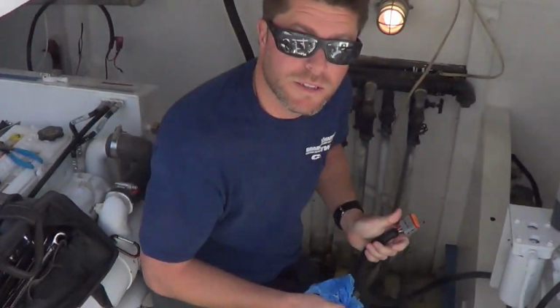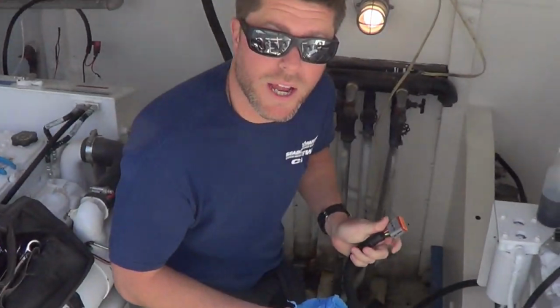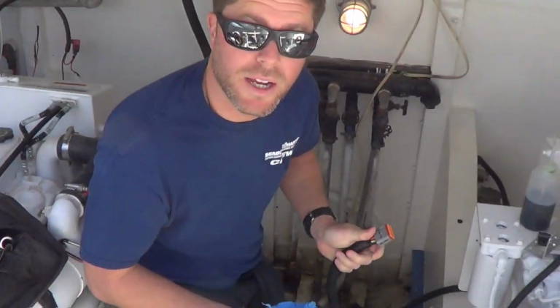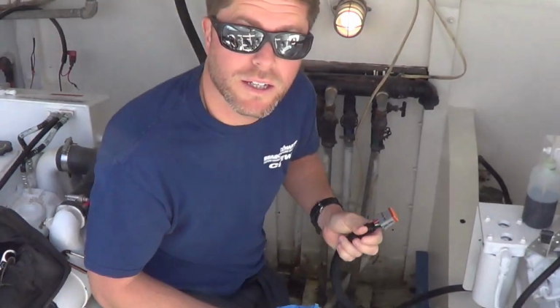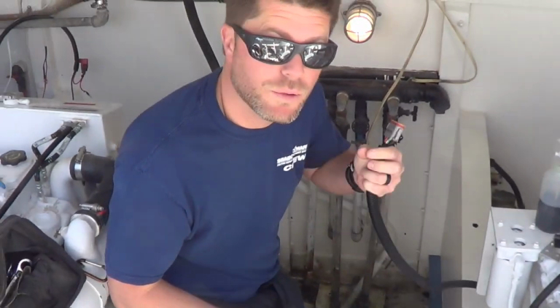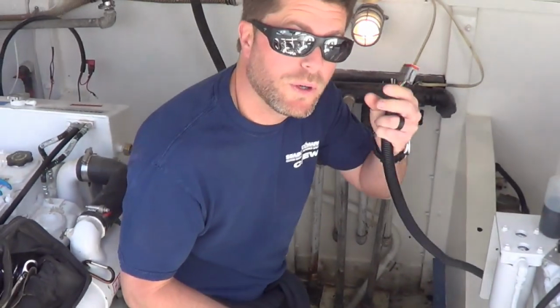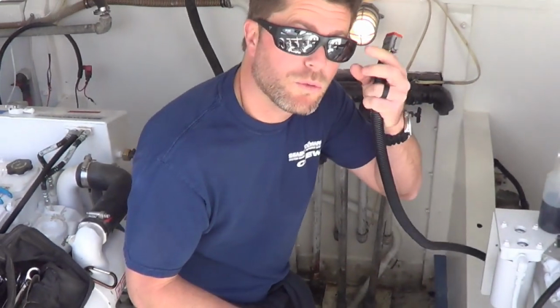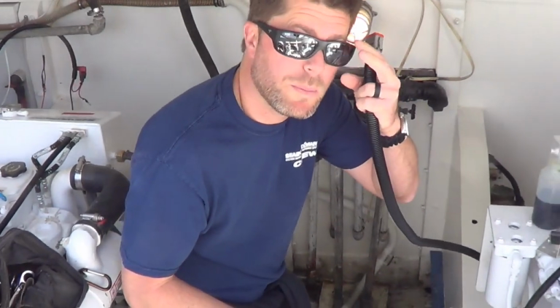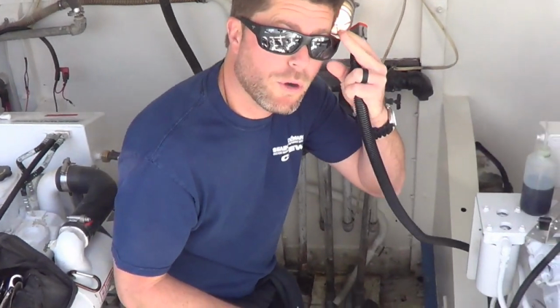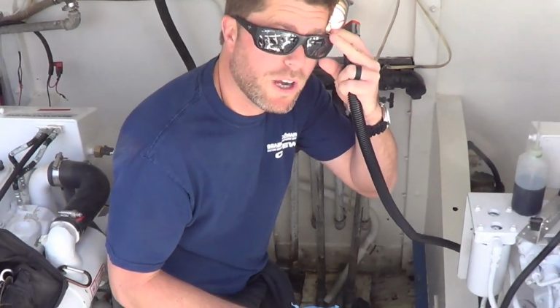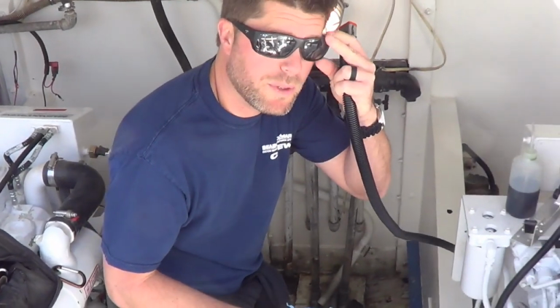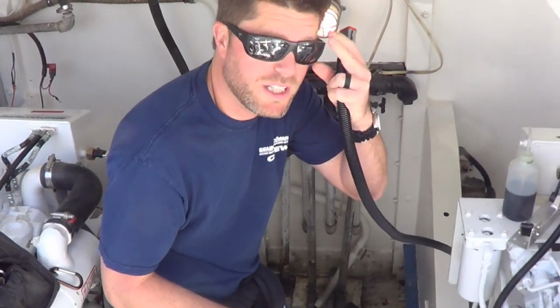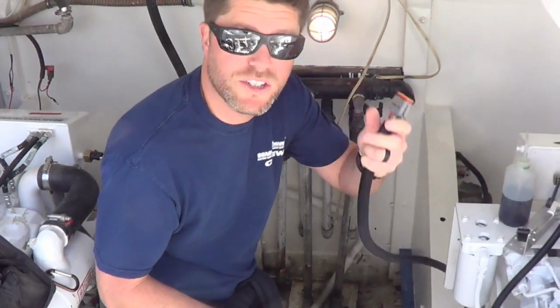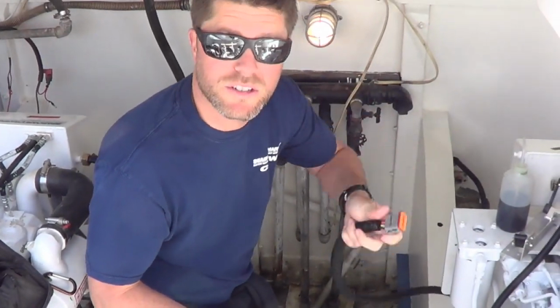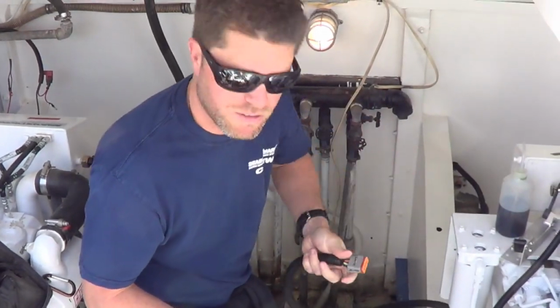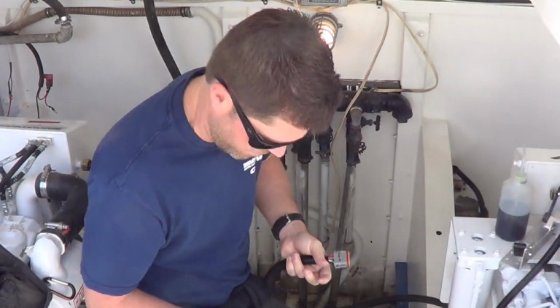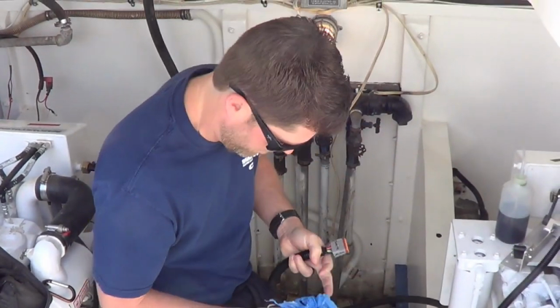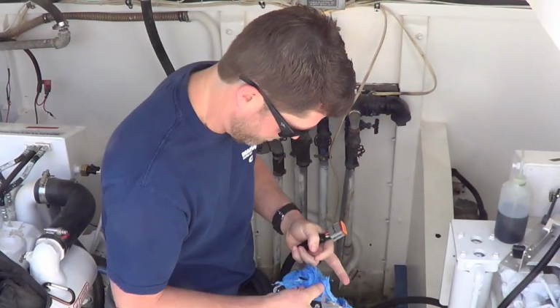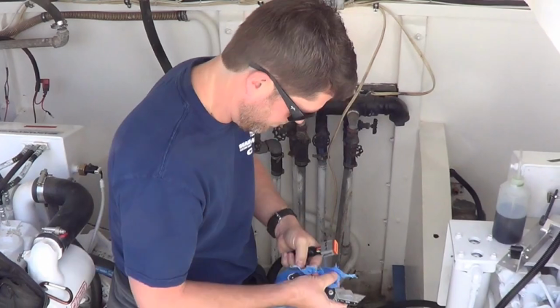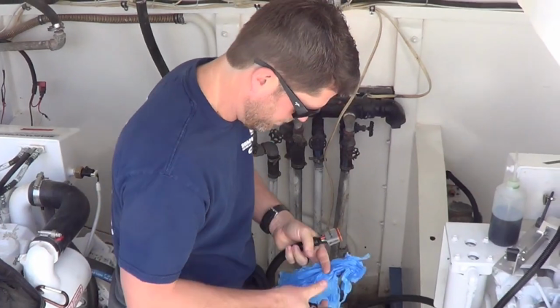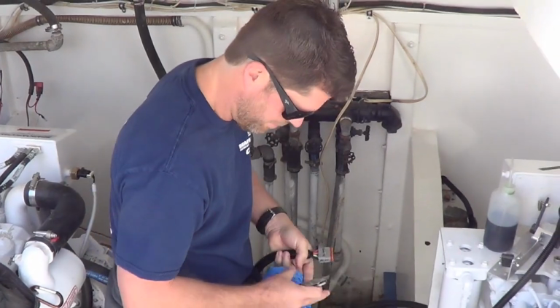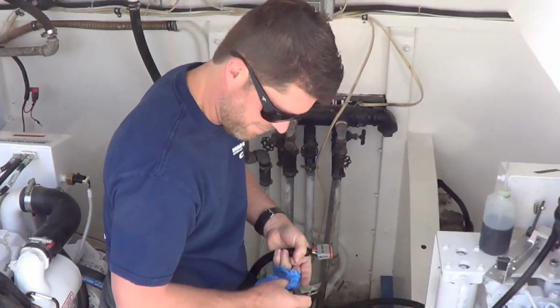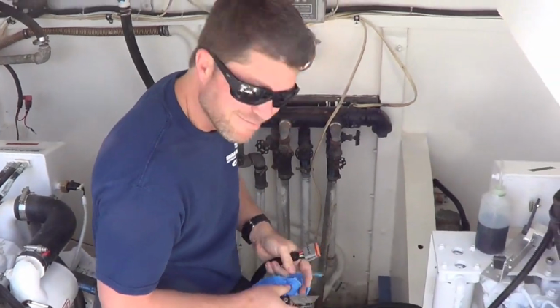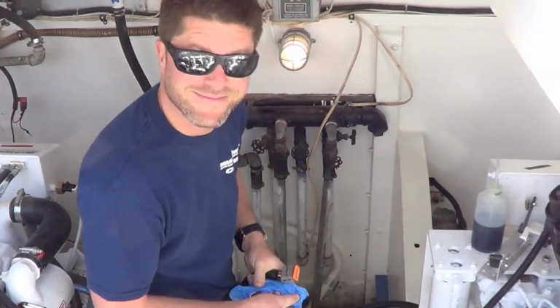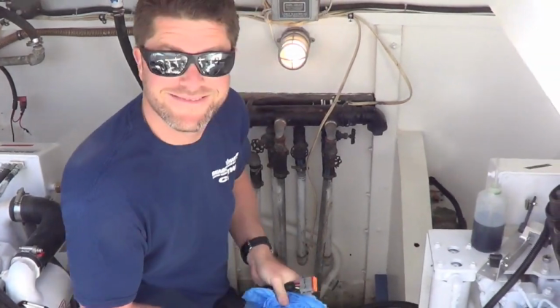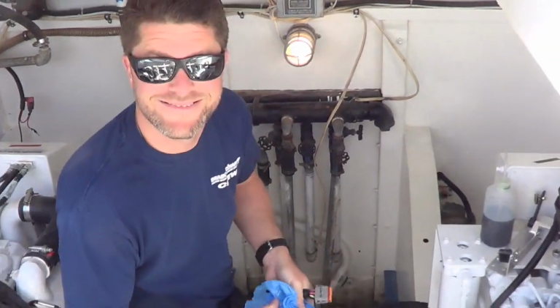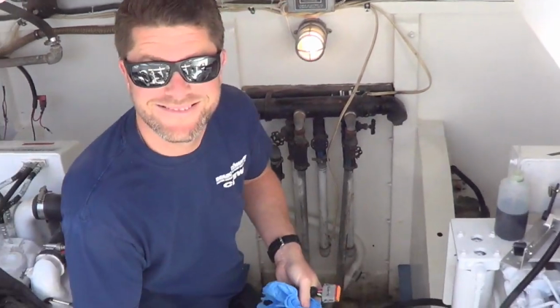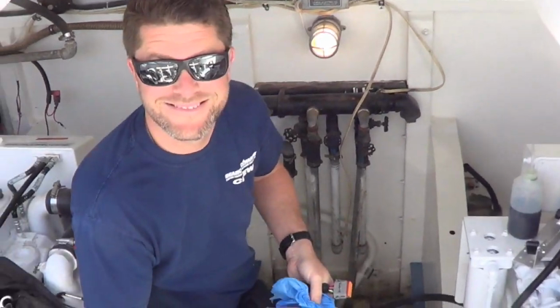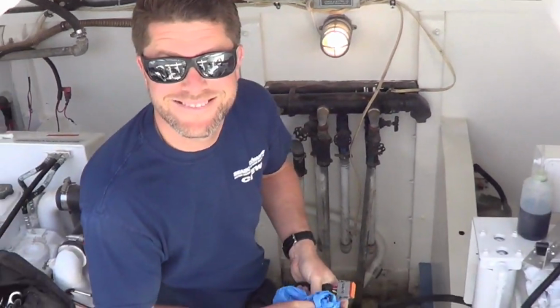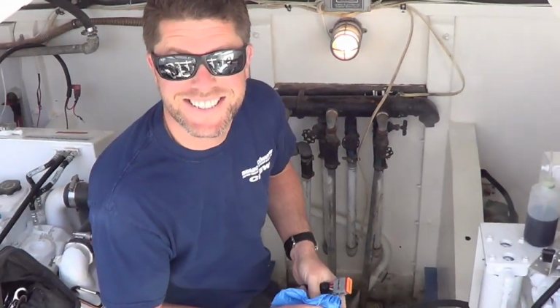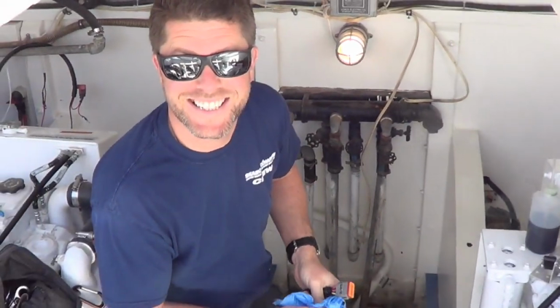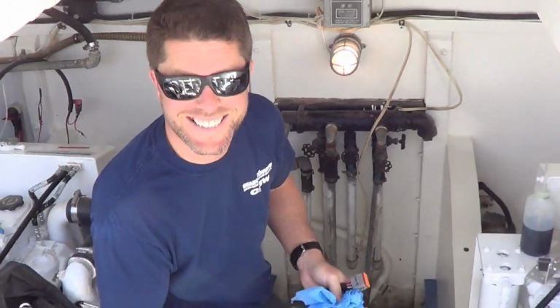Today, we are reprogramming the engines.